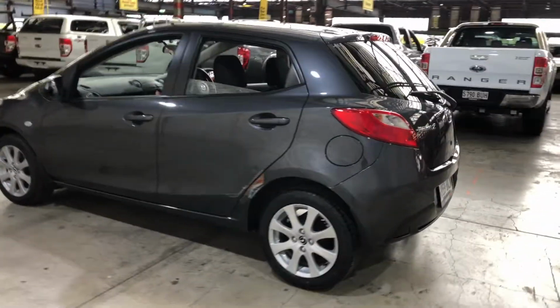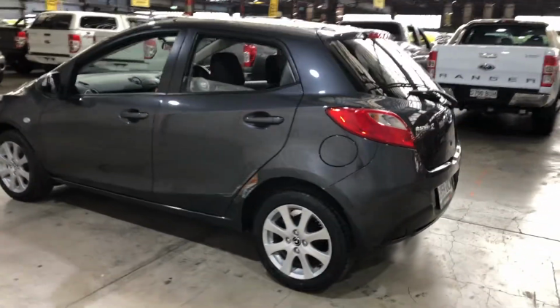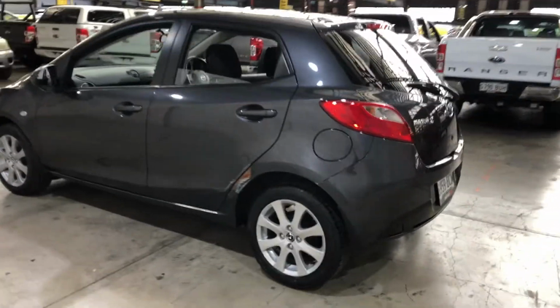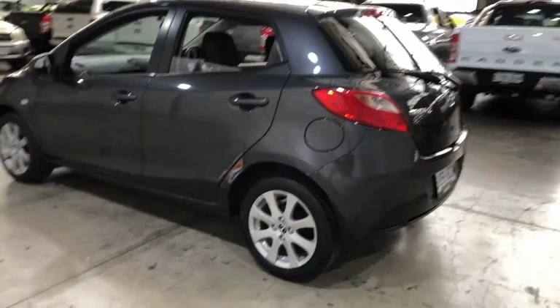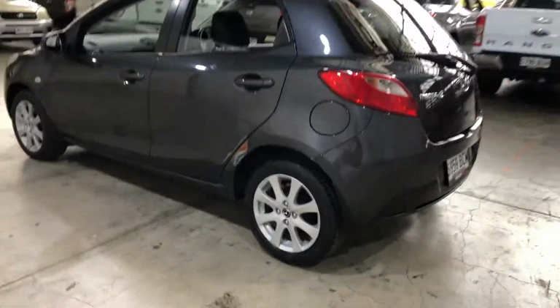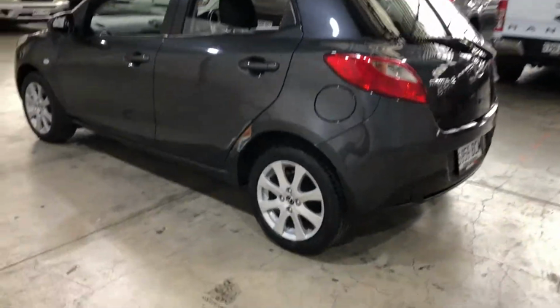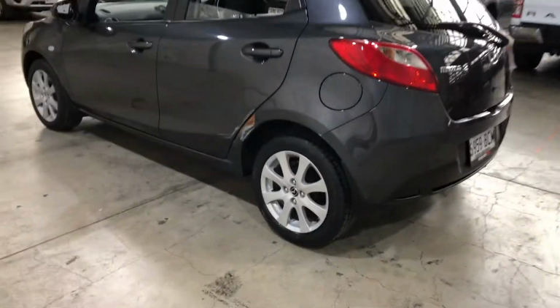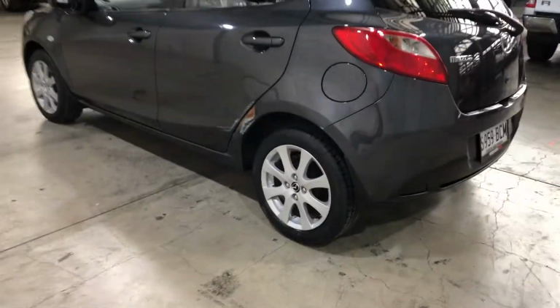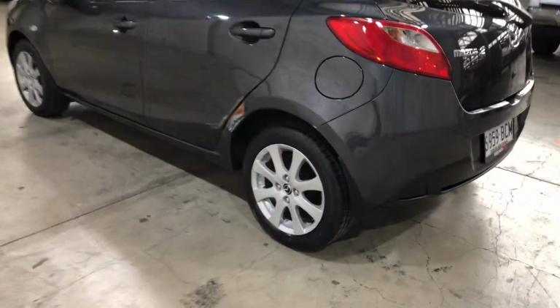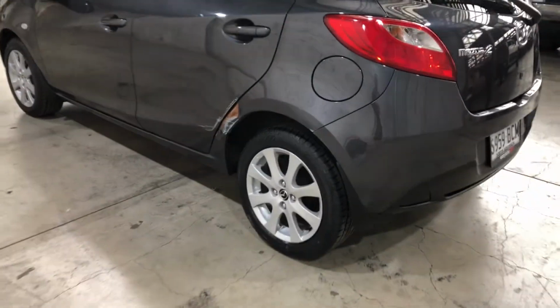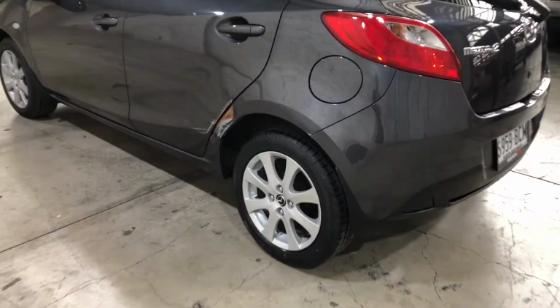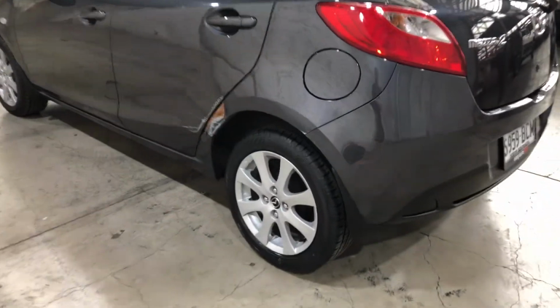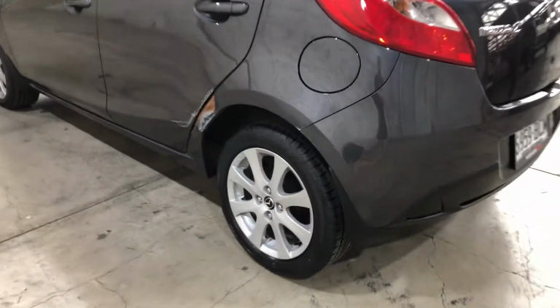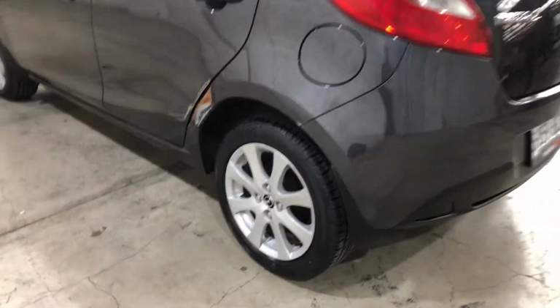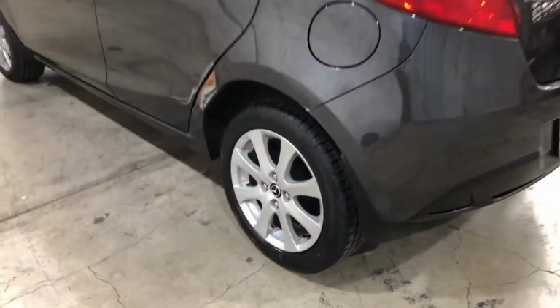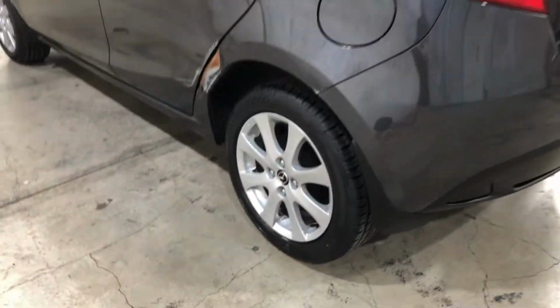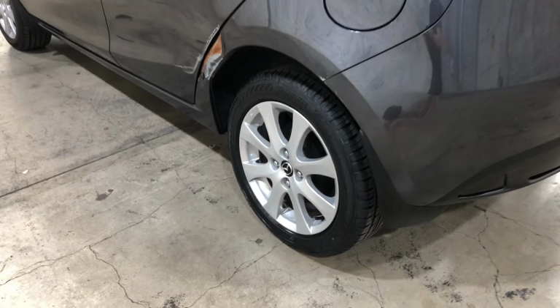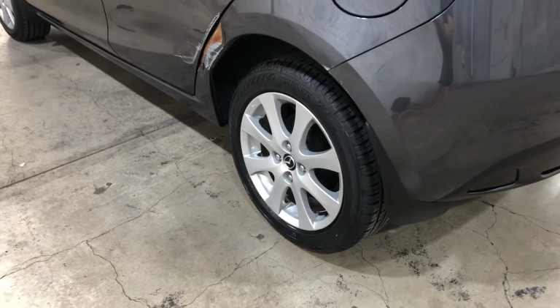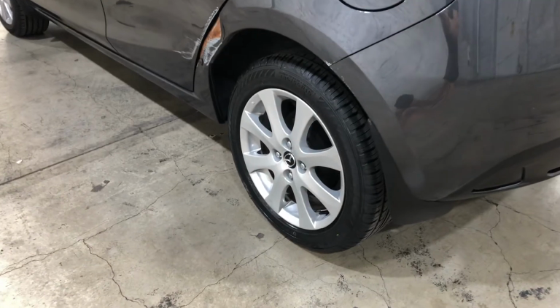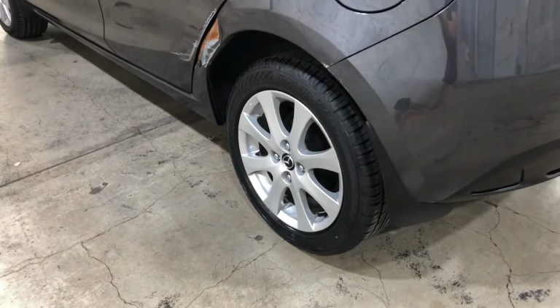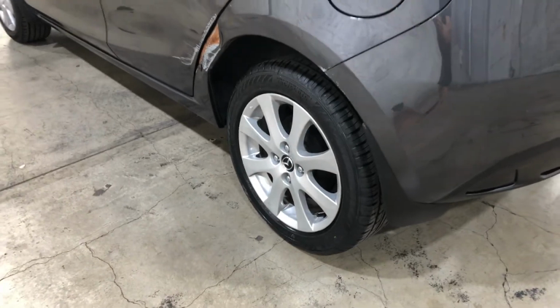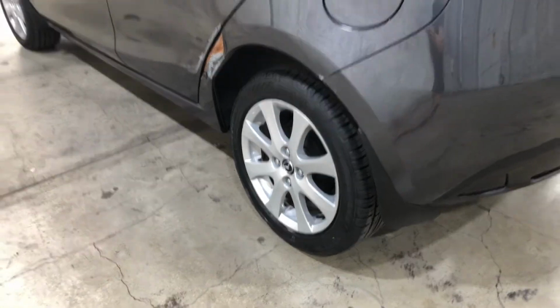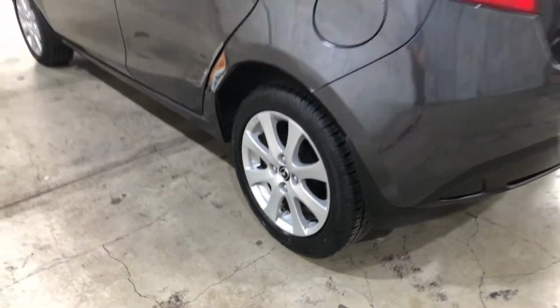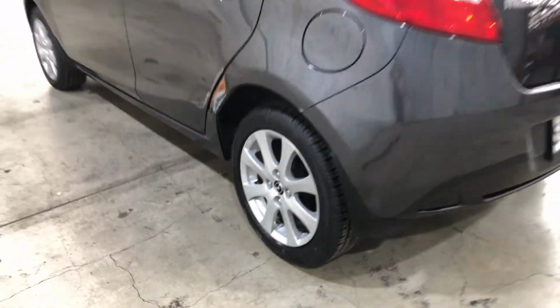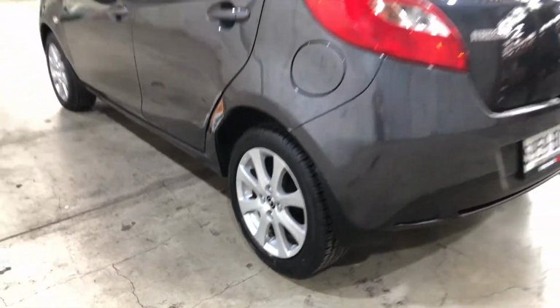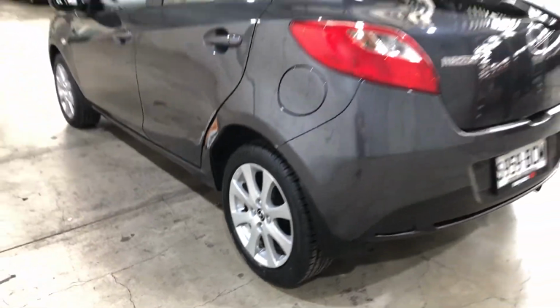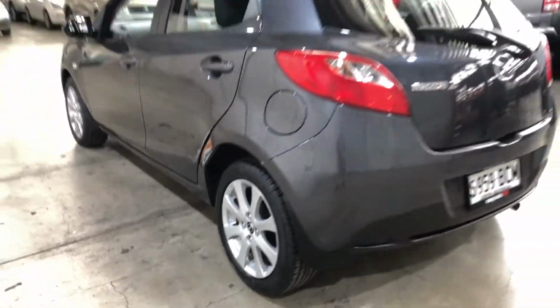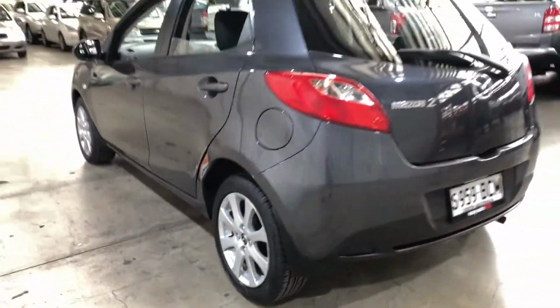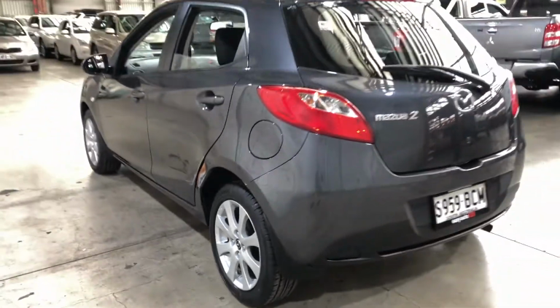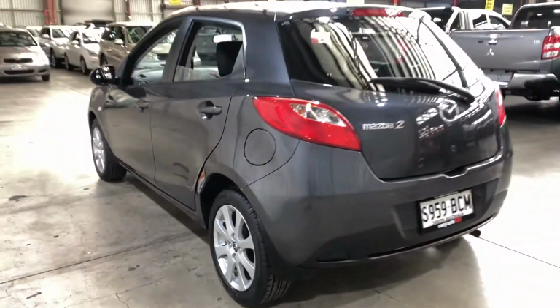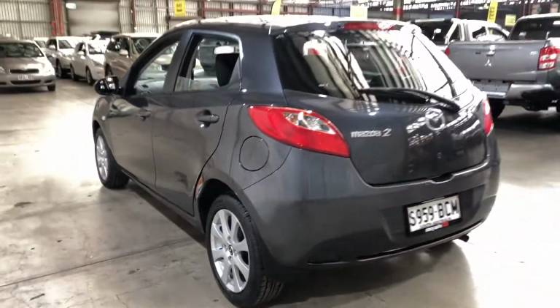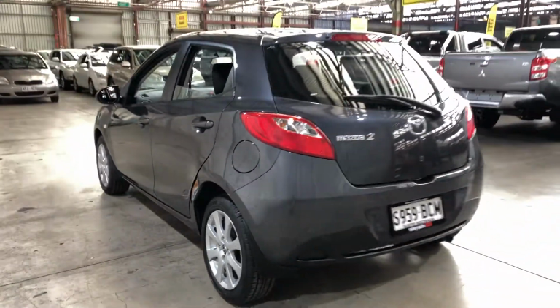As you can see, this car comes with original 15-inch alloy wheels and plenty of tread on all 4 tyres.